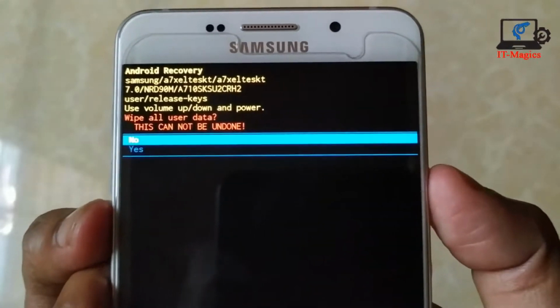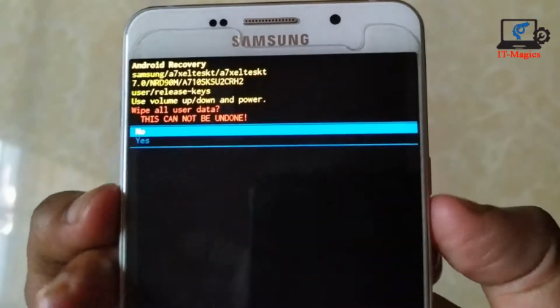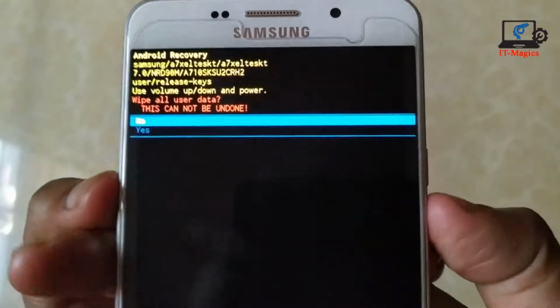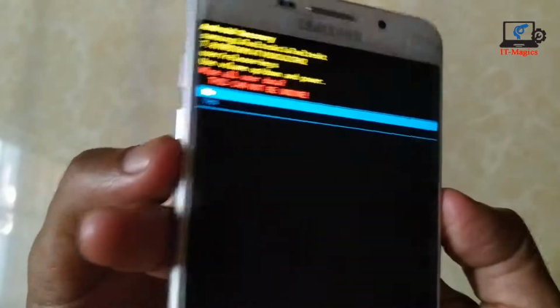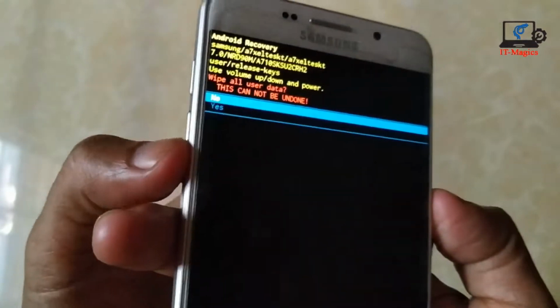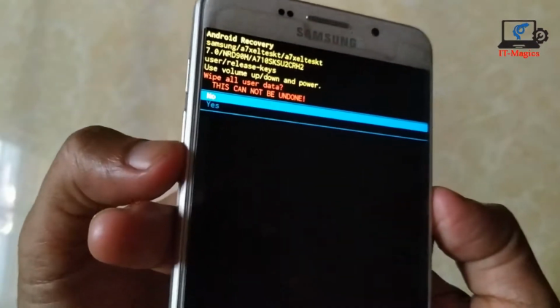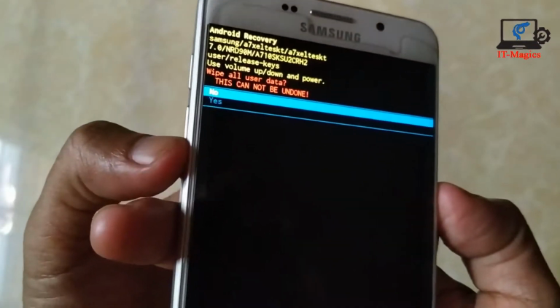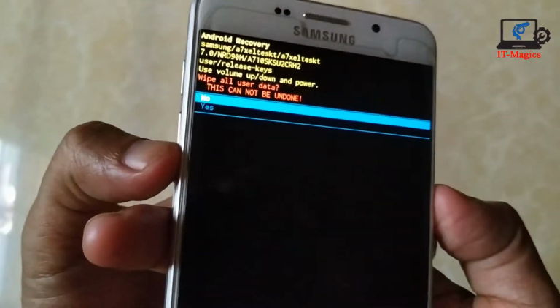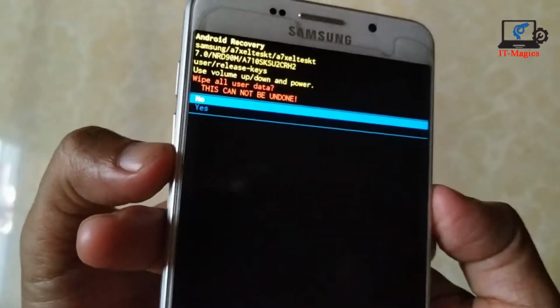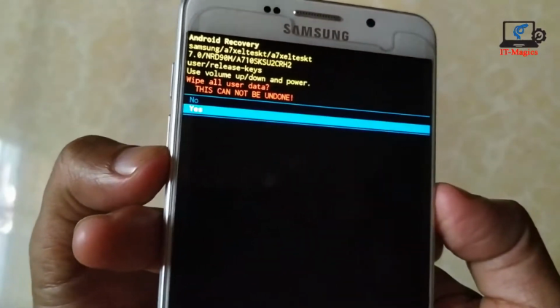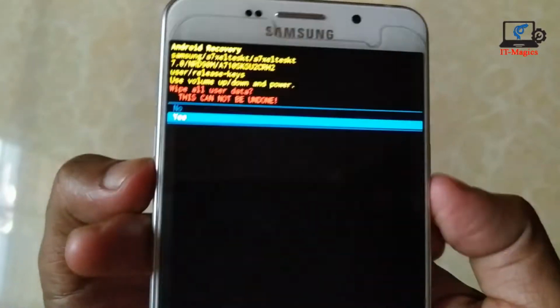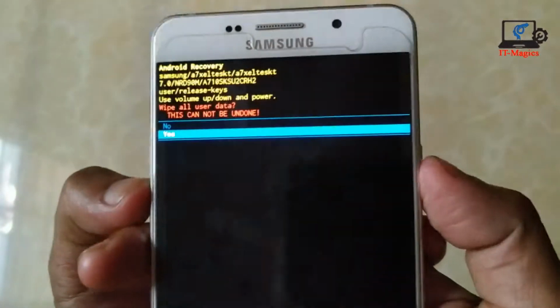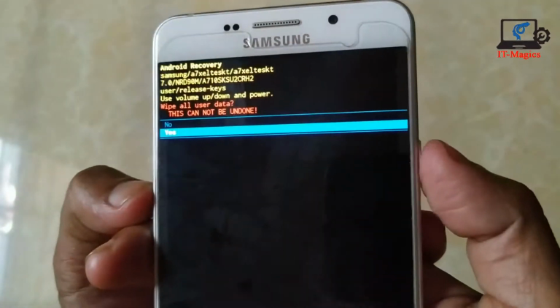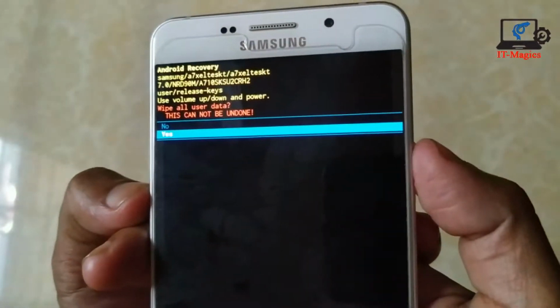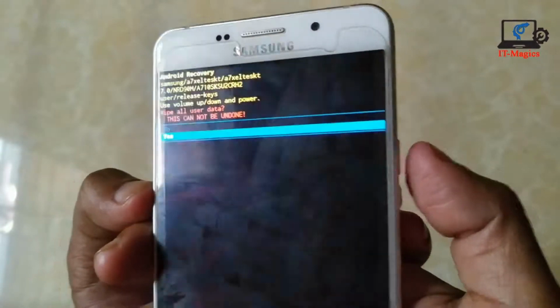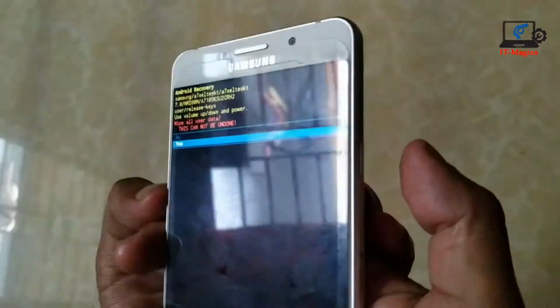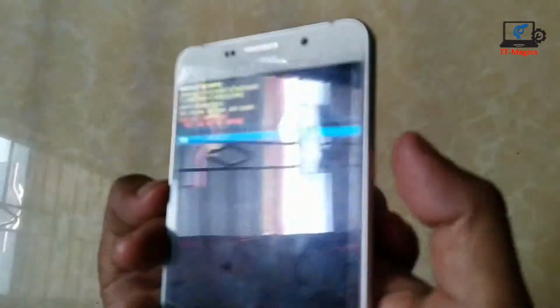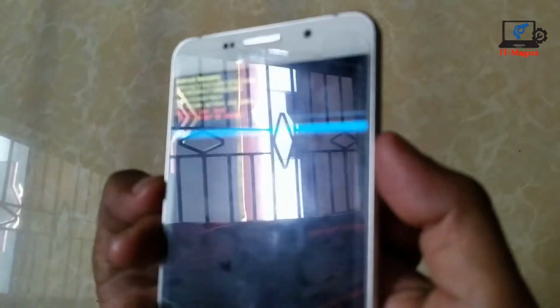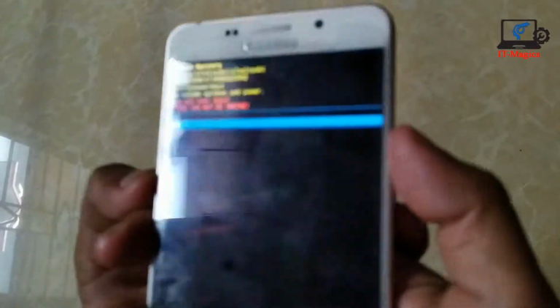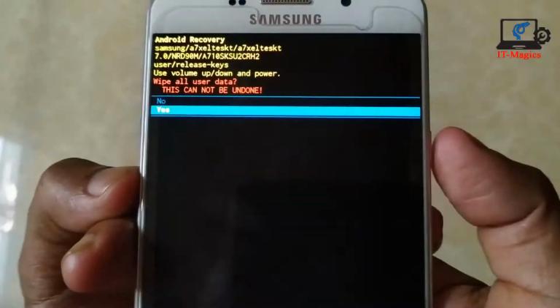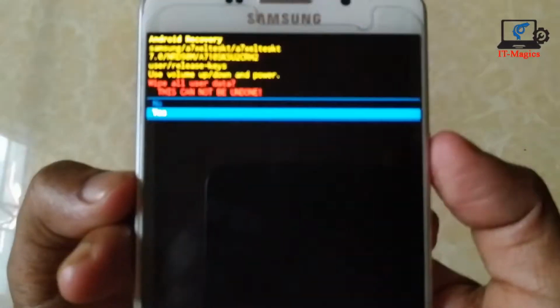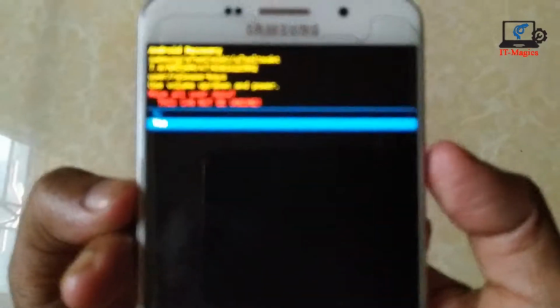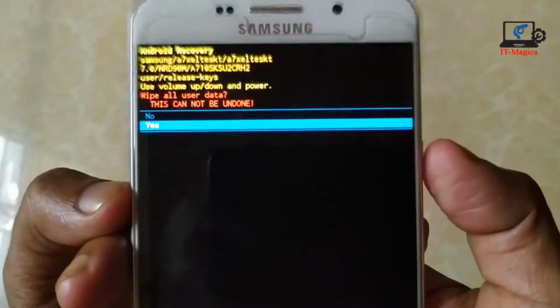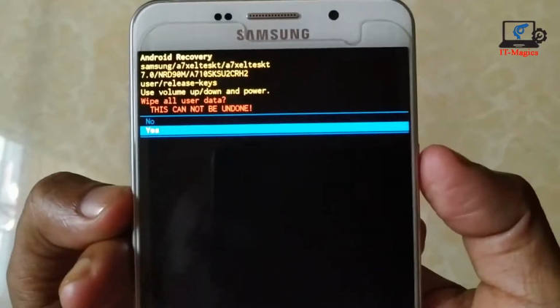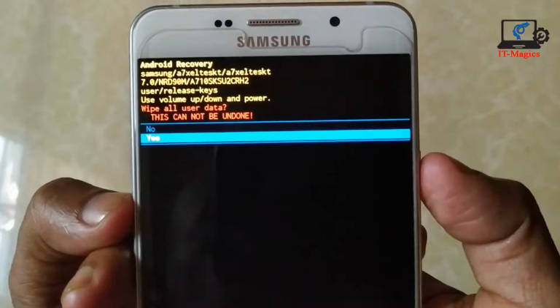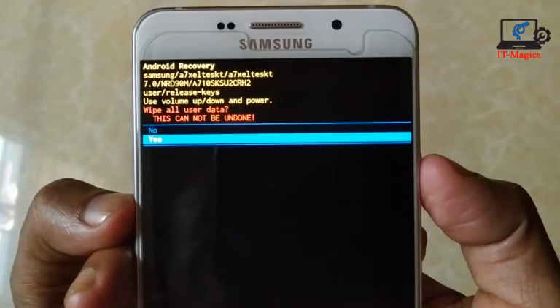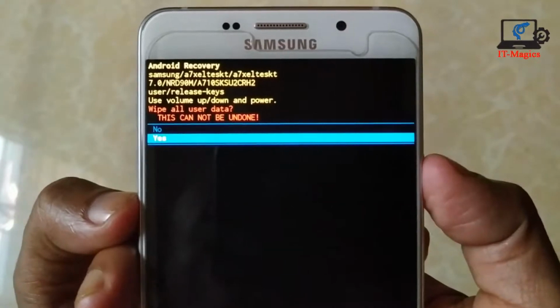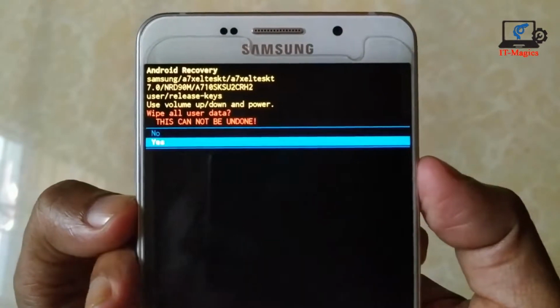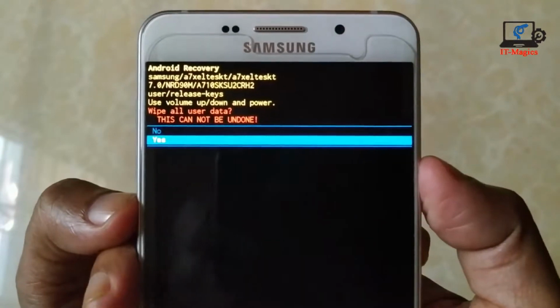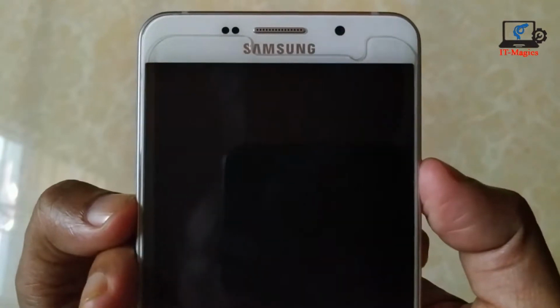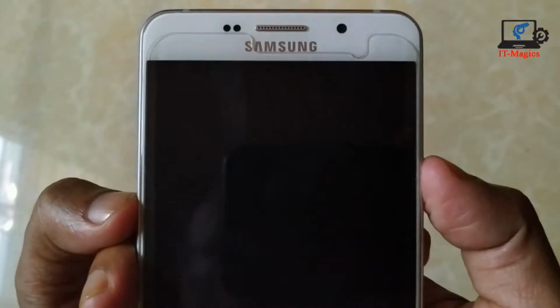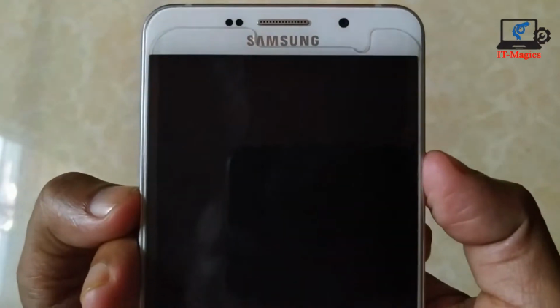Then choose 'Yes, delete all user data' to confirm the whole operation.